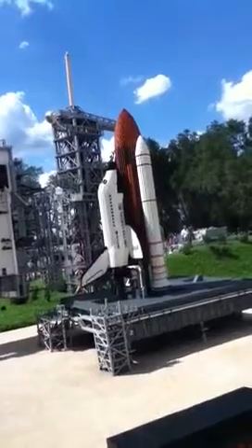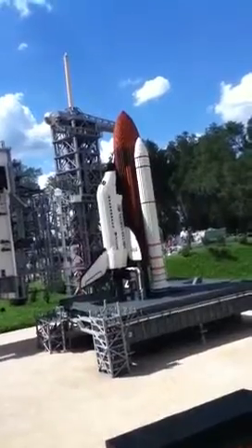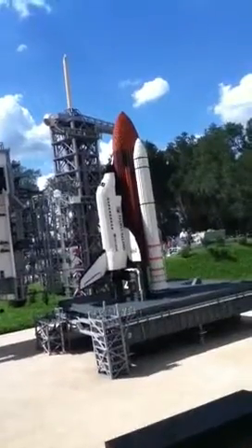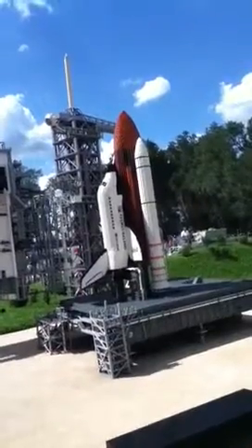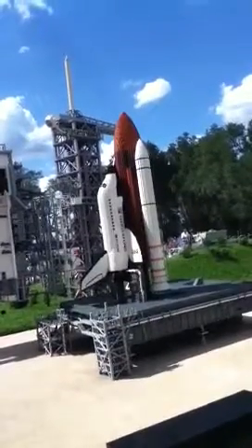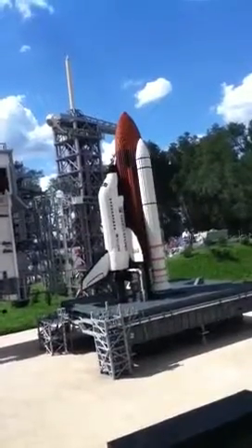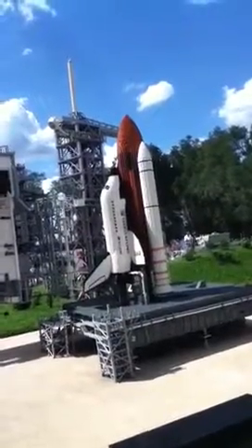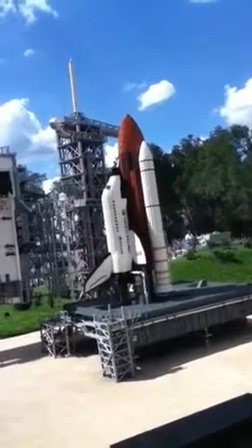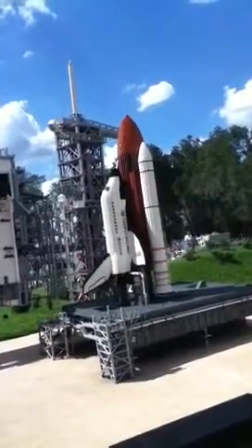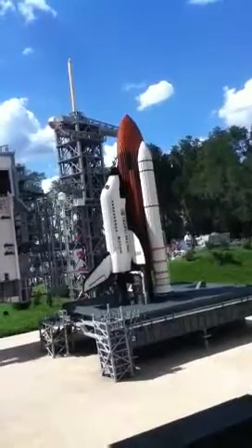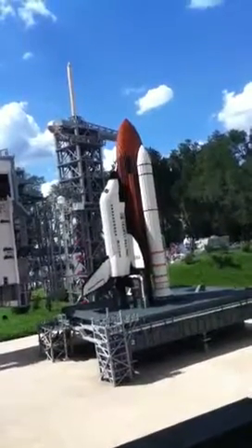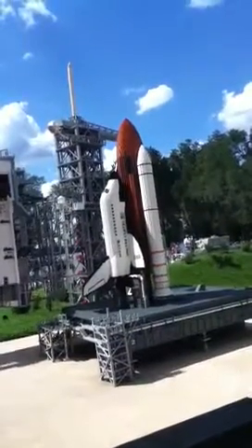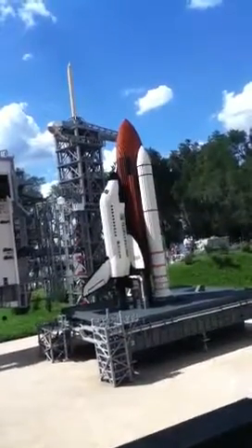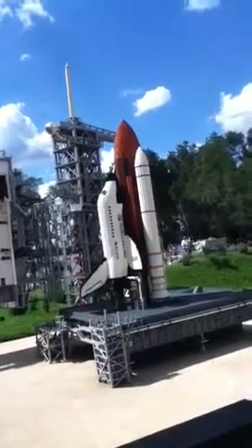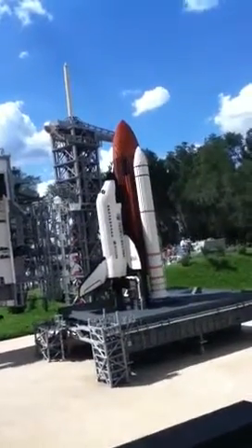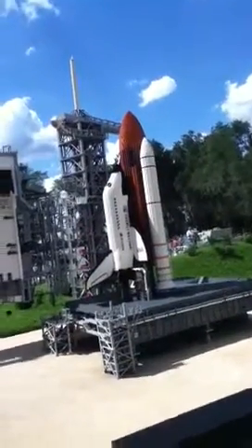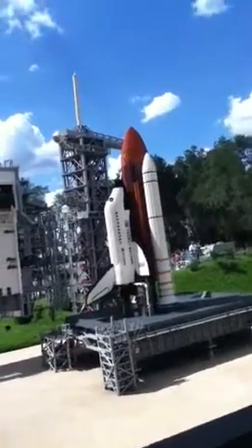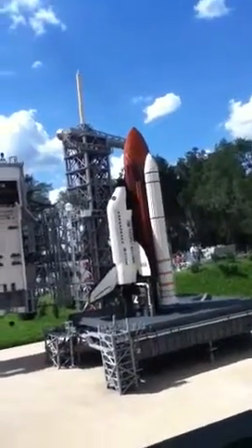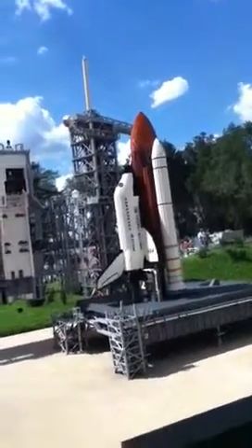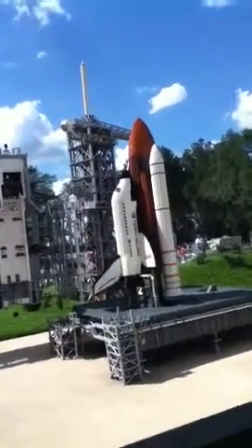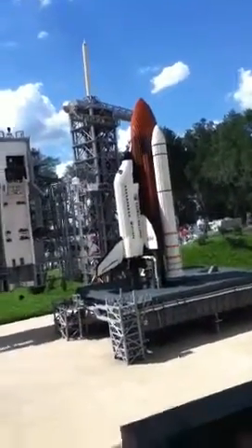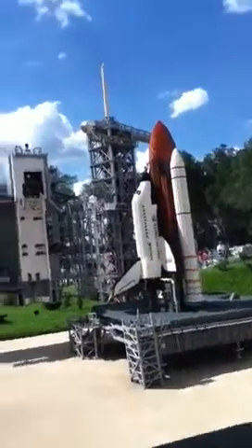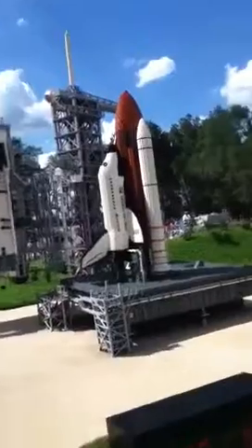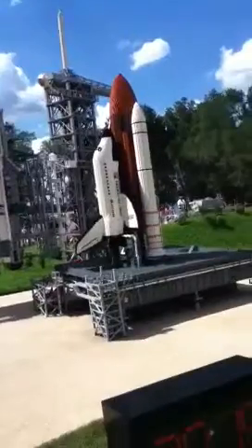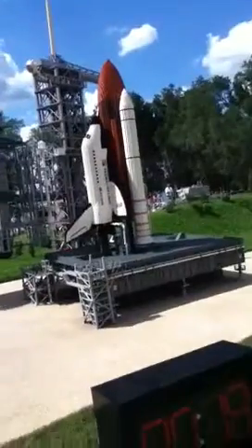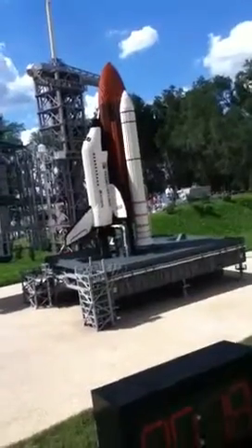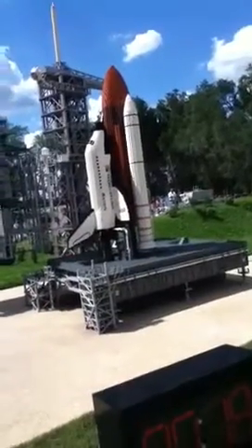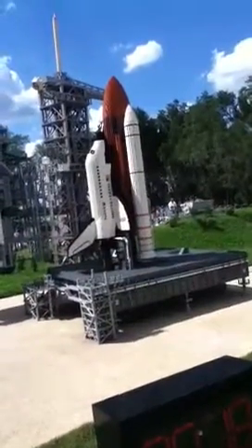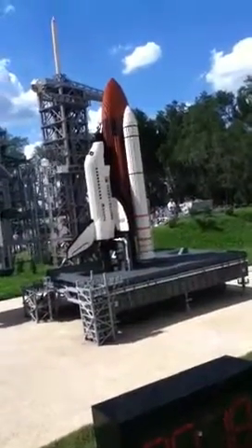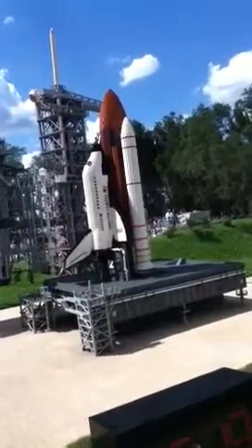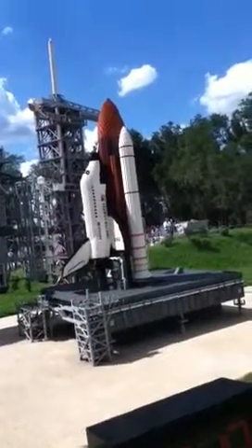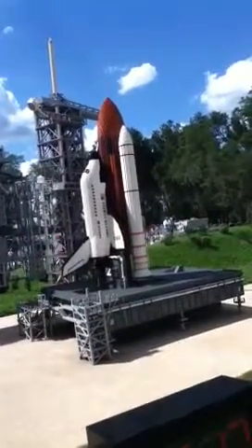Each engine generates over 181 metric tons of thrust and will burn for over 8 minutes at full power. You can hear it!